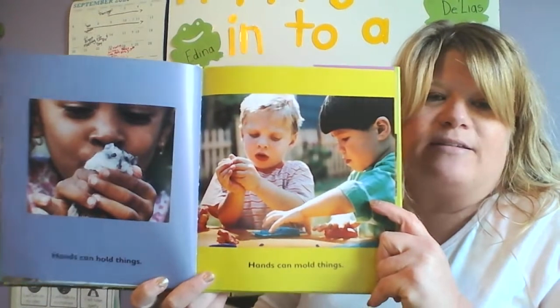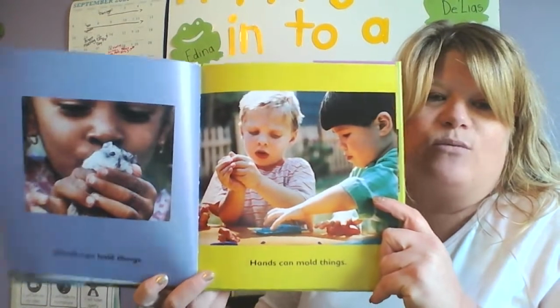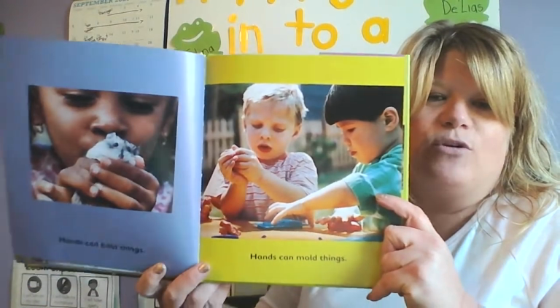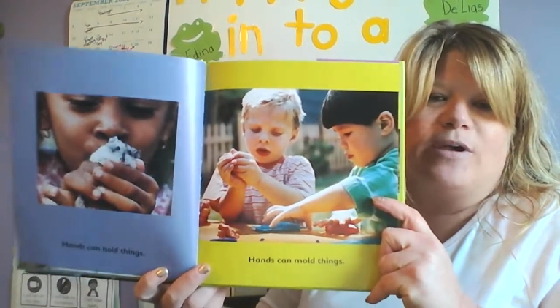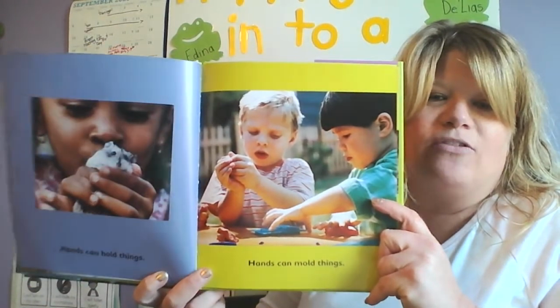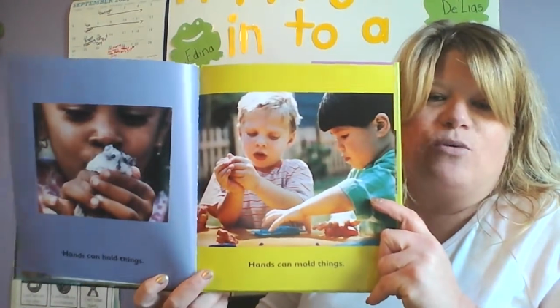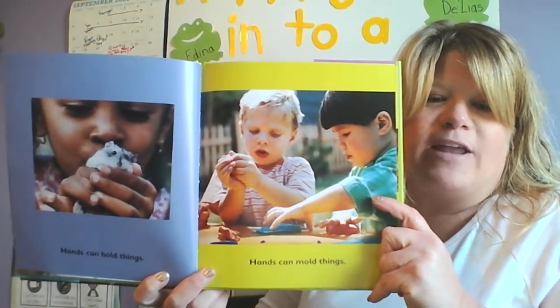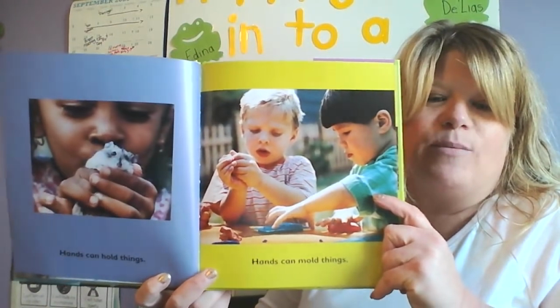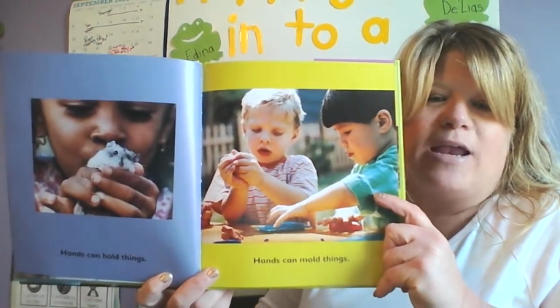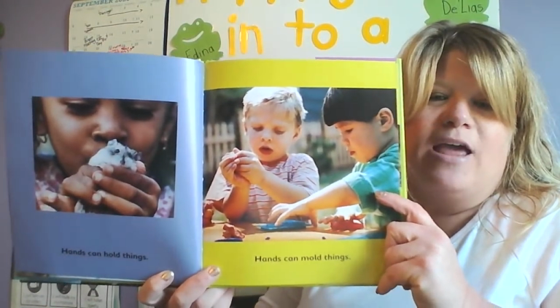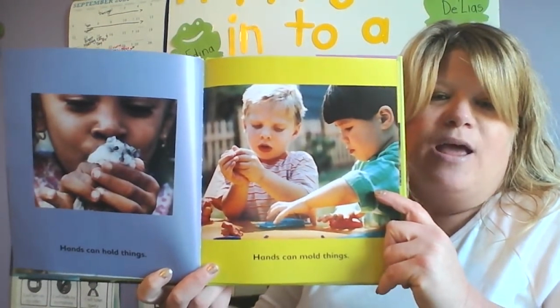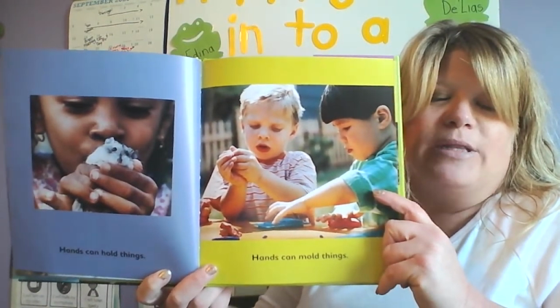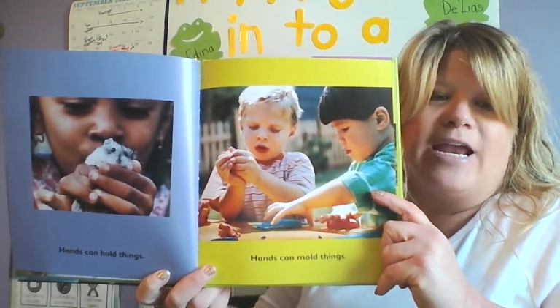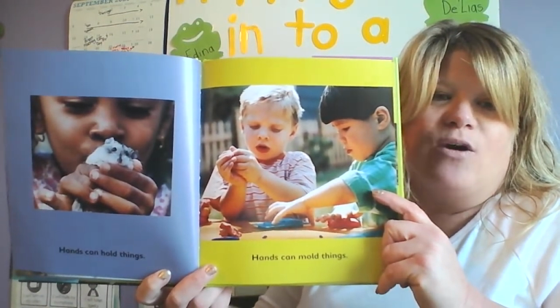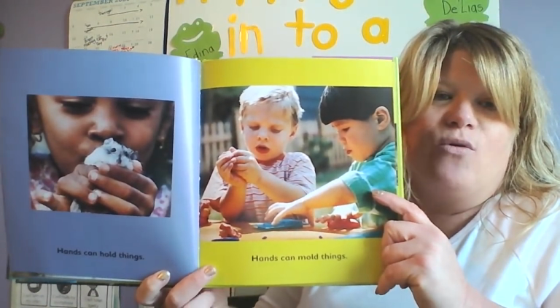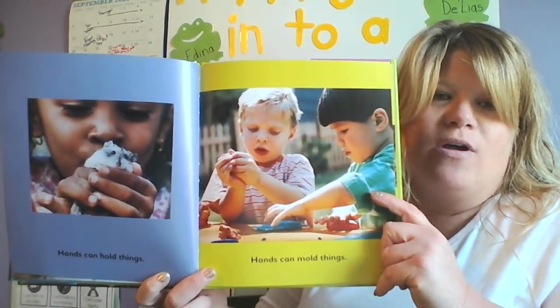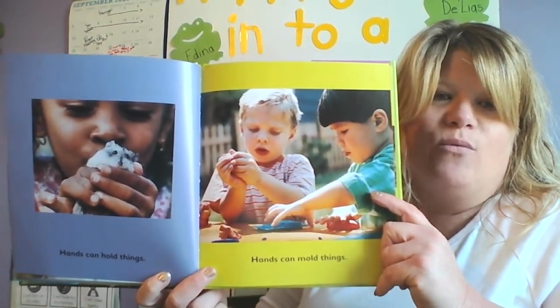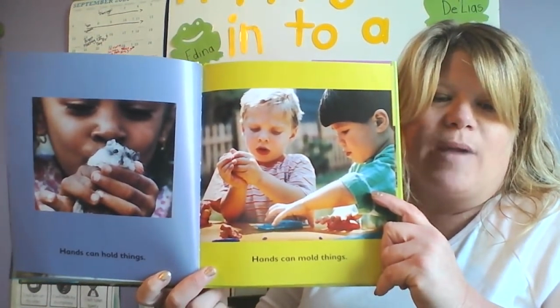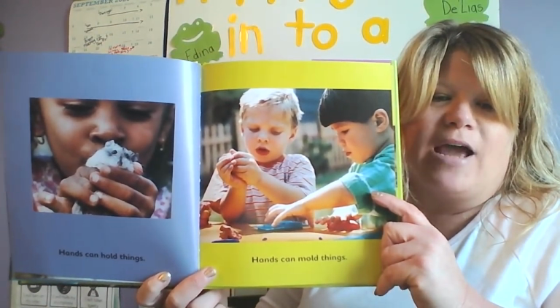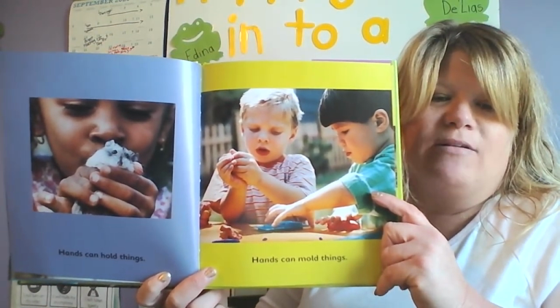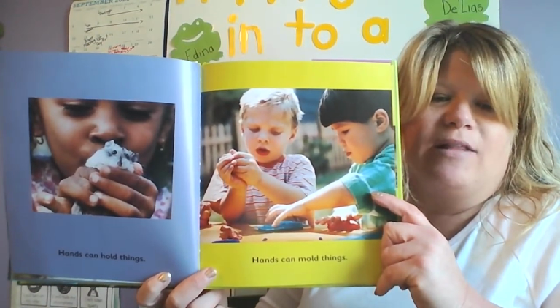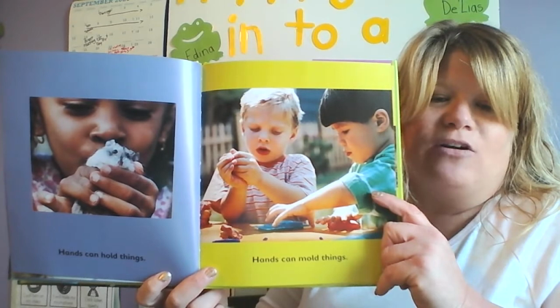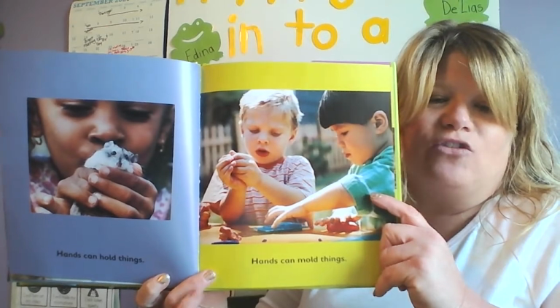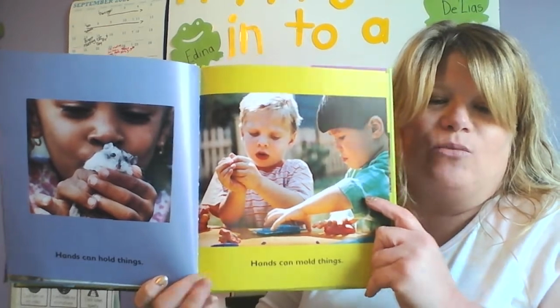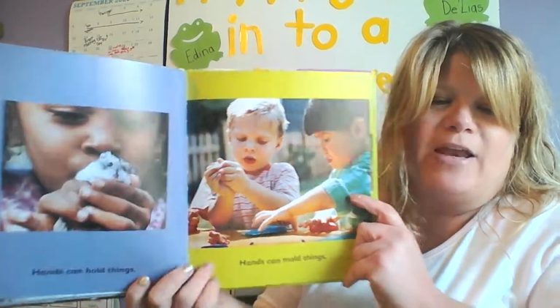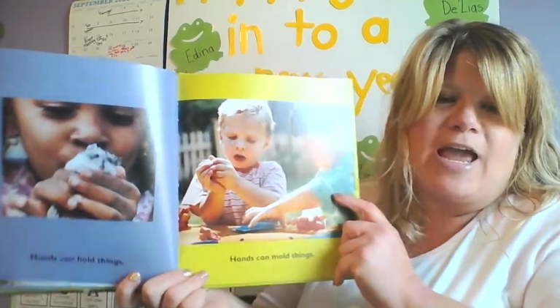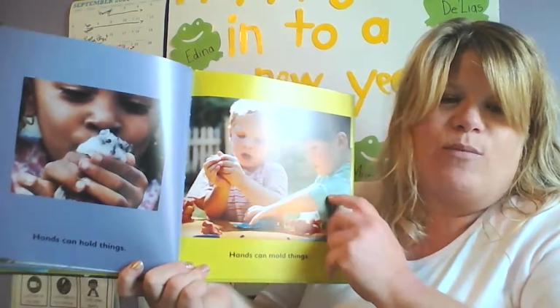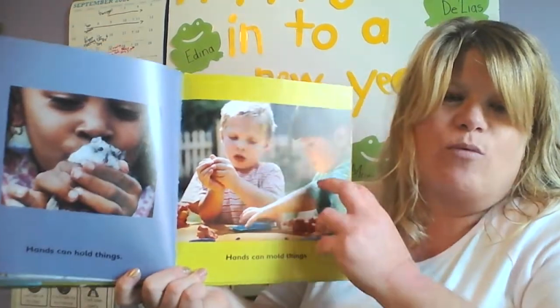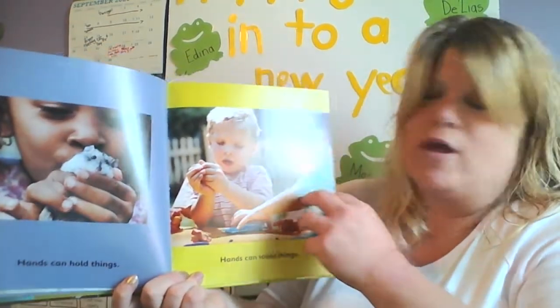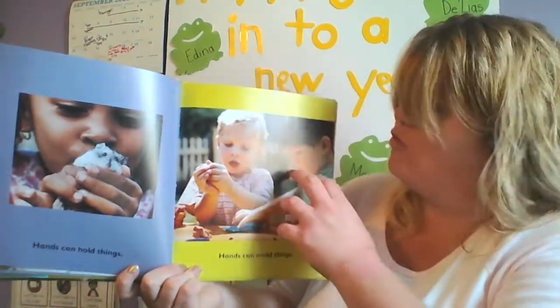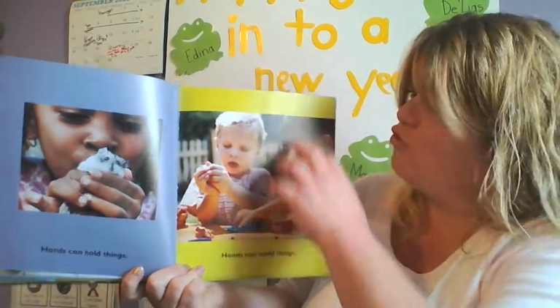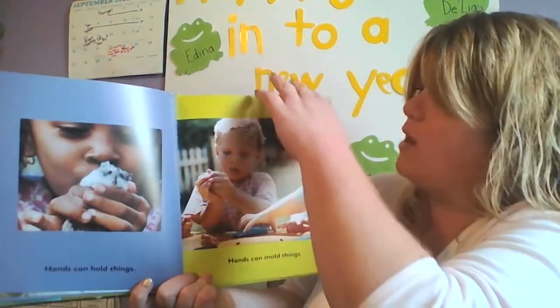Hands can hold things, just like we do in class. We were doing it on Zoom today — we made Play-Doh. We made it out of letters; we made an A and rolled it into a shape.